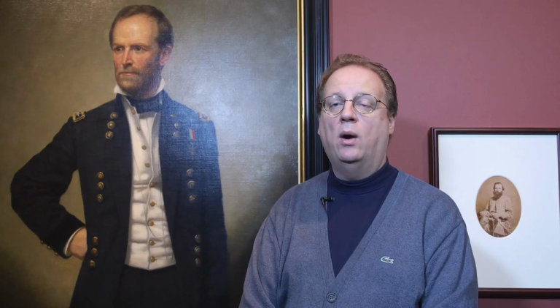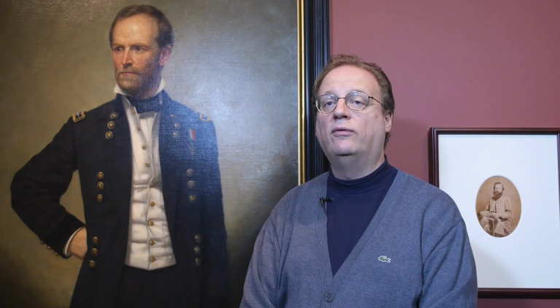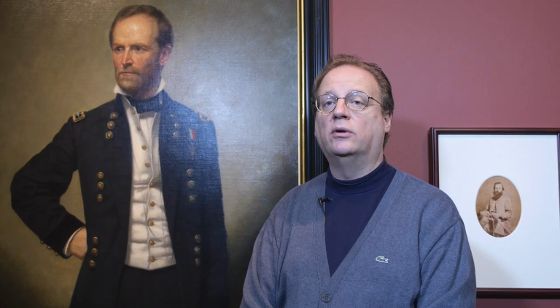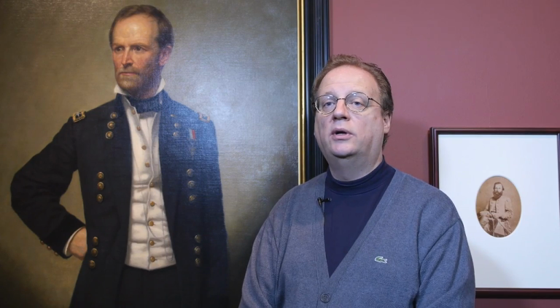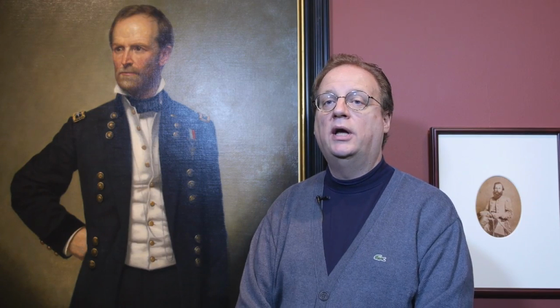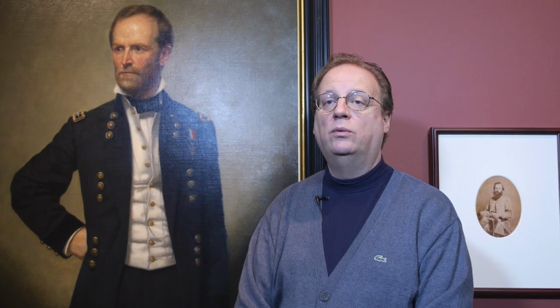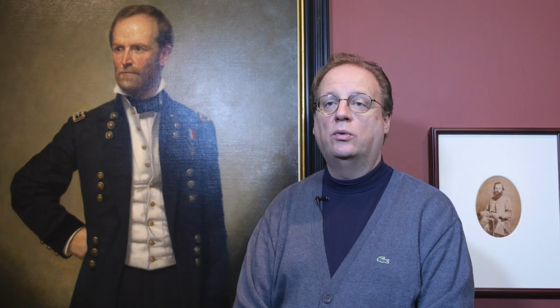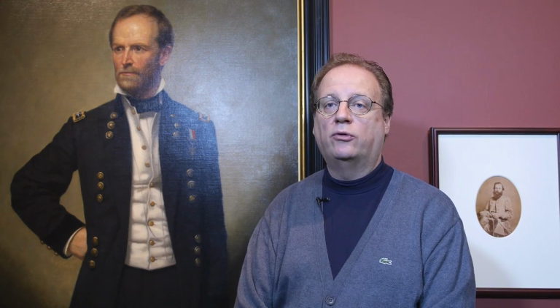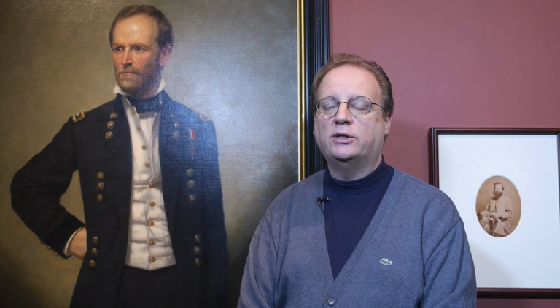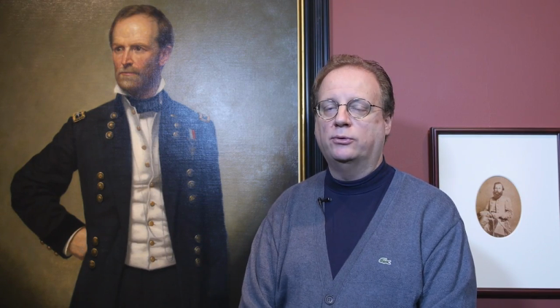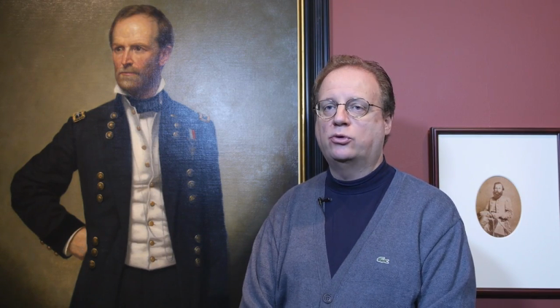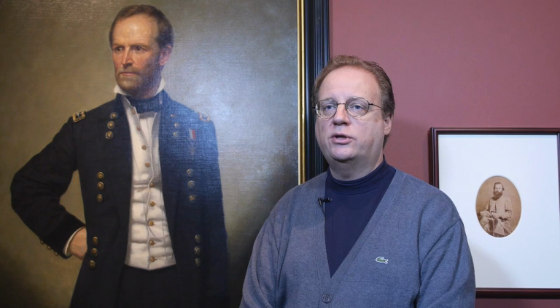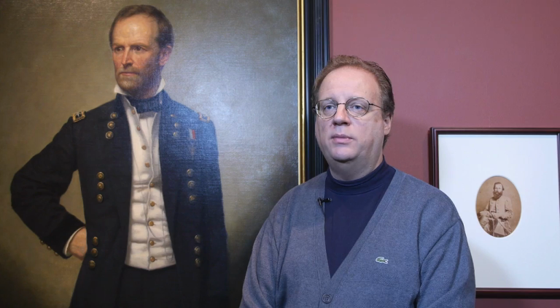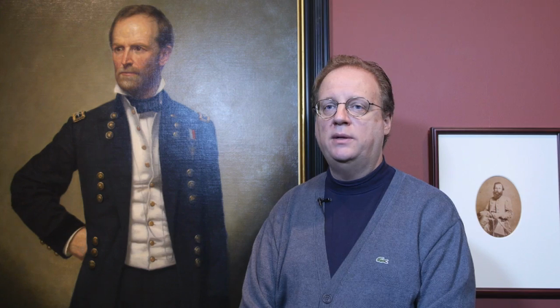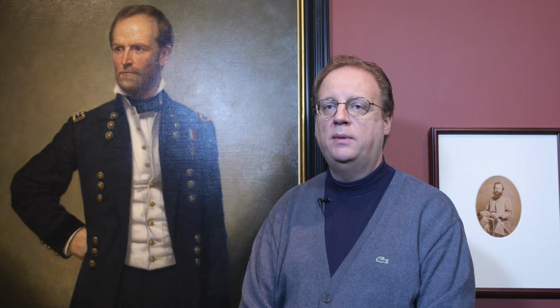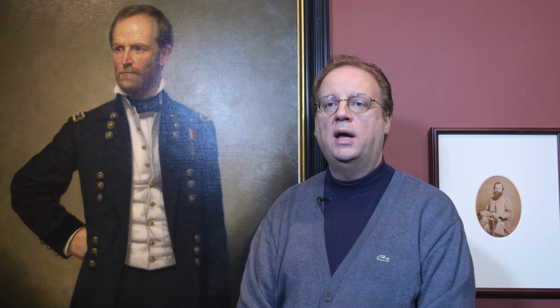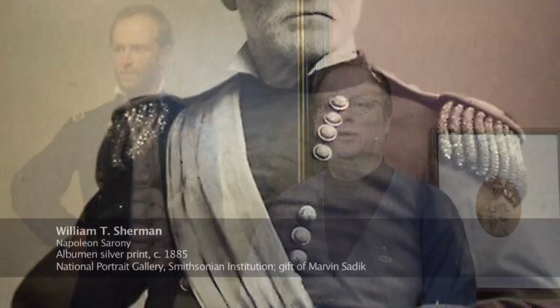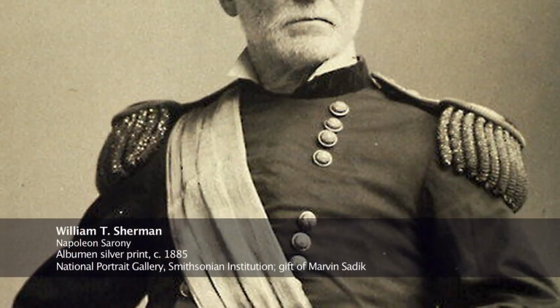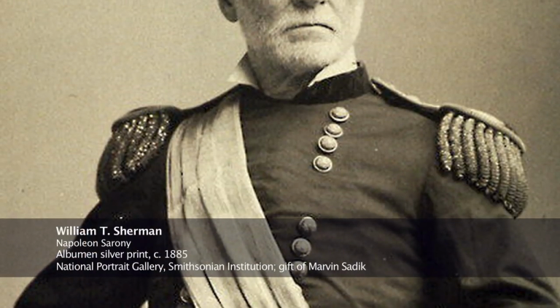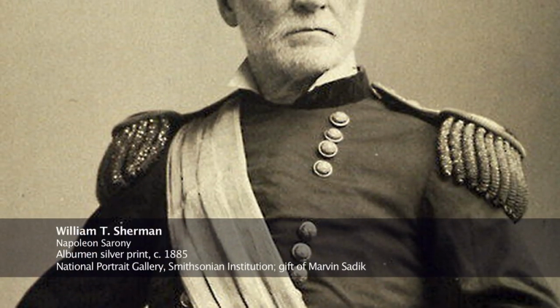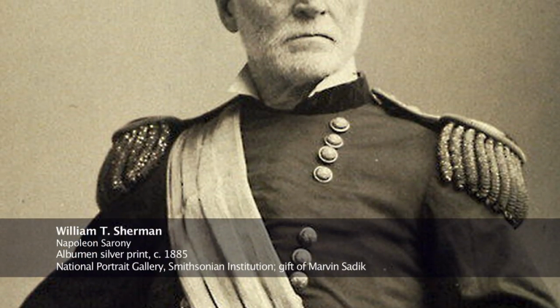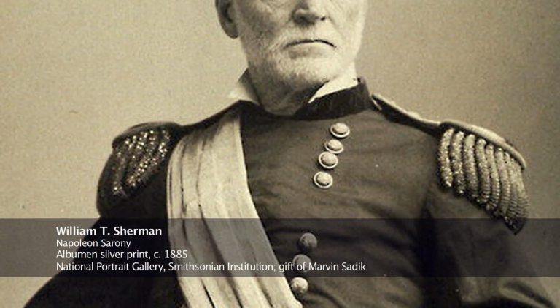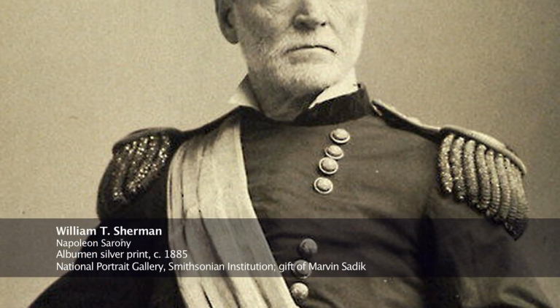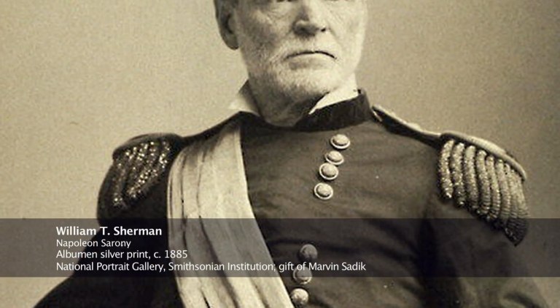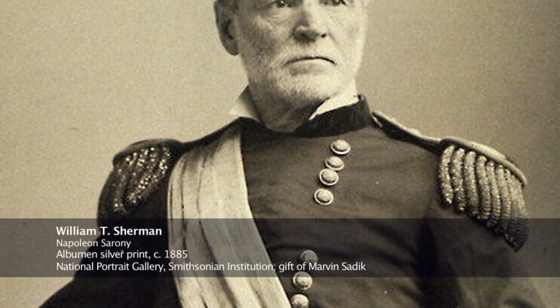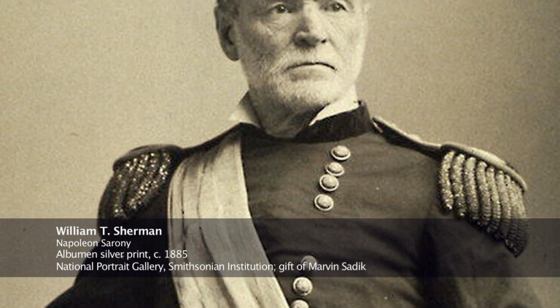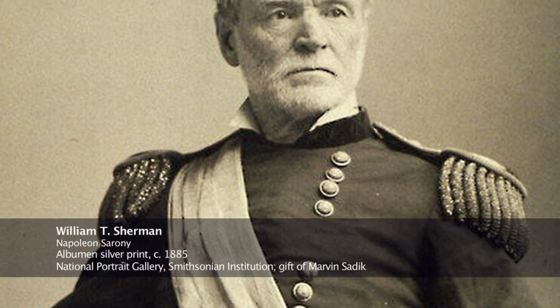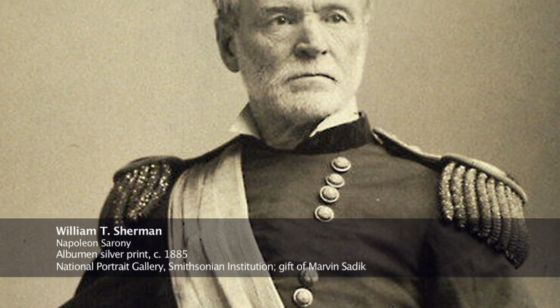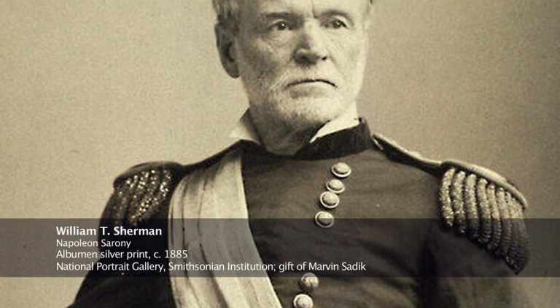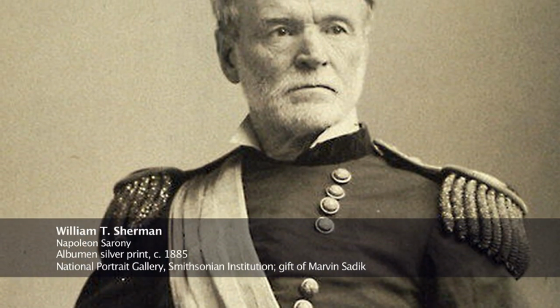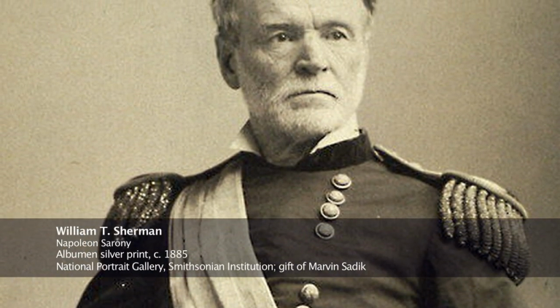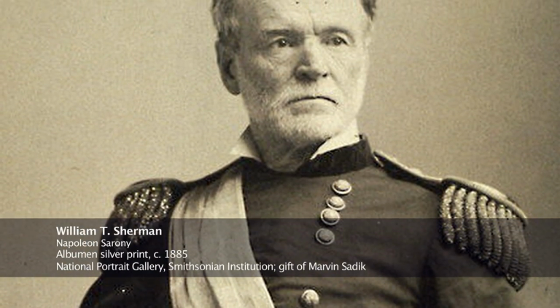However, he was one of Grant's most trusted men, and that relationship would continue well after the end of the war.